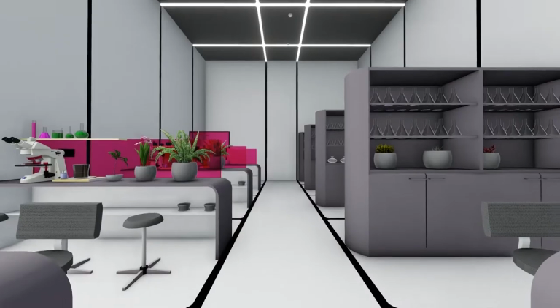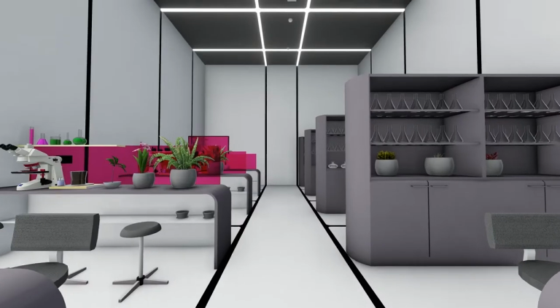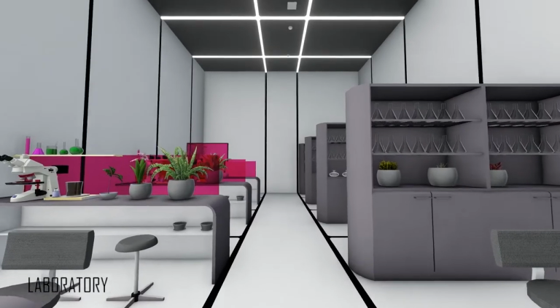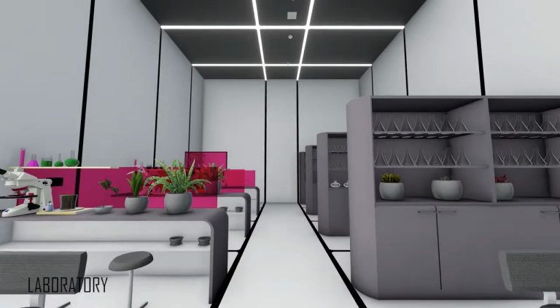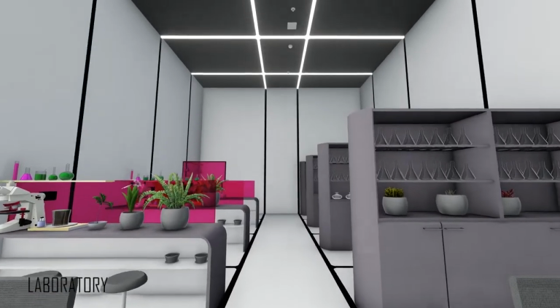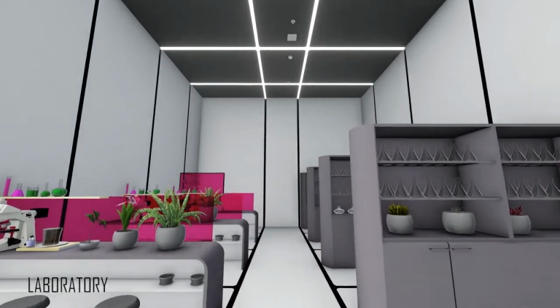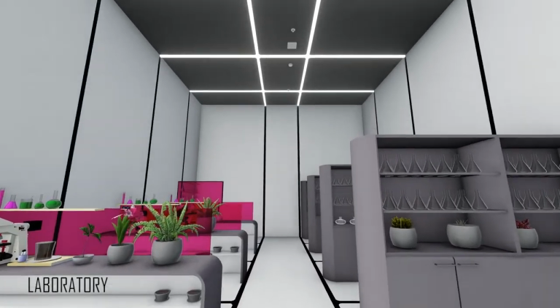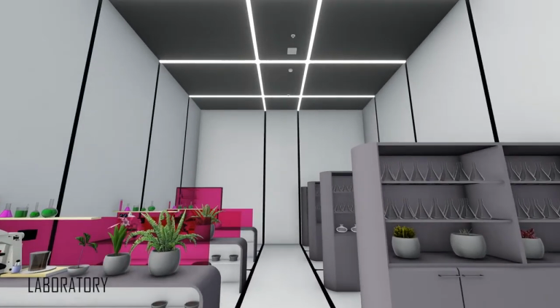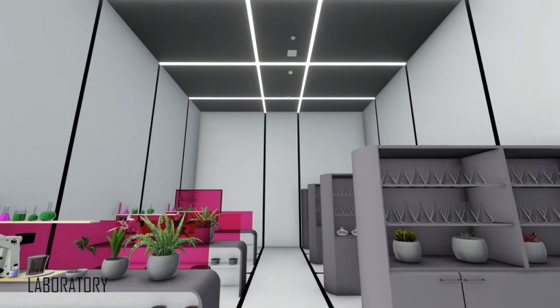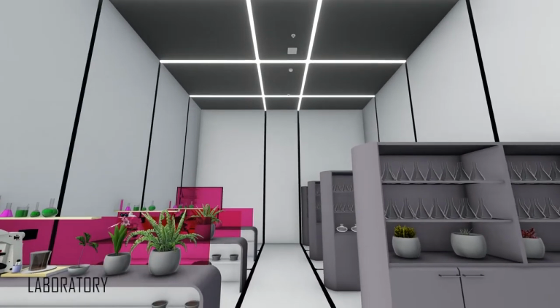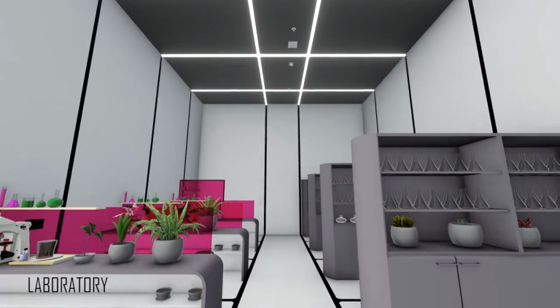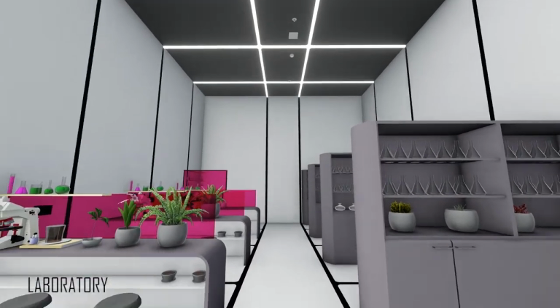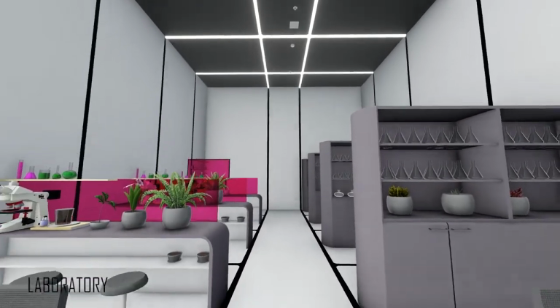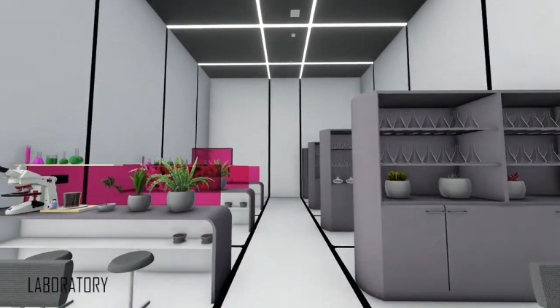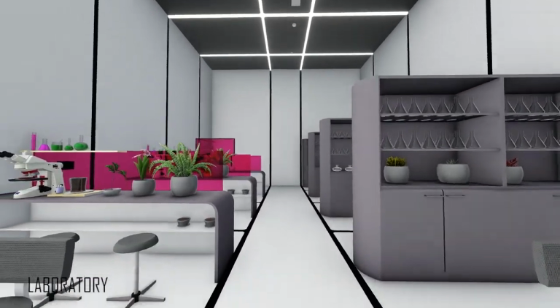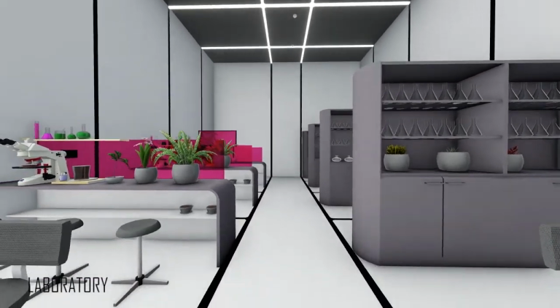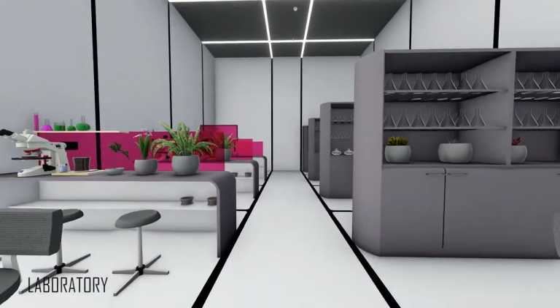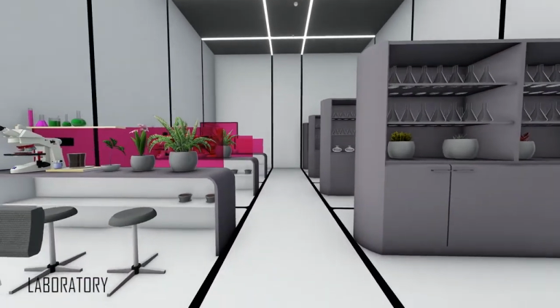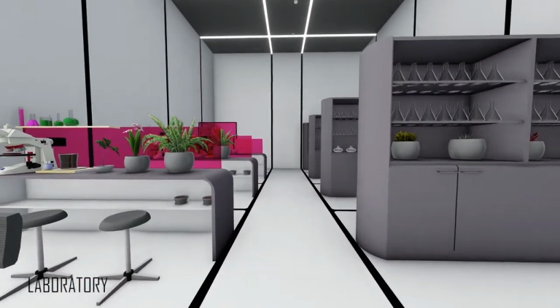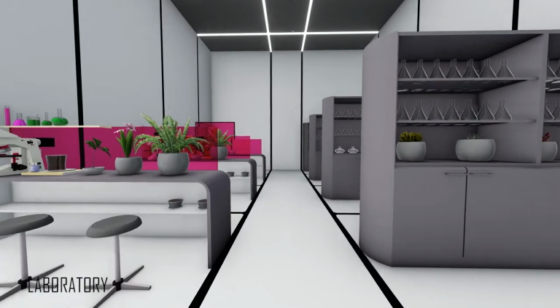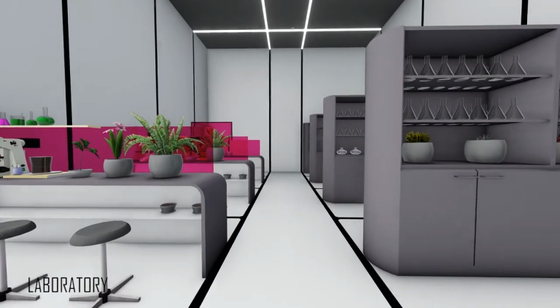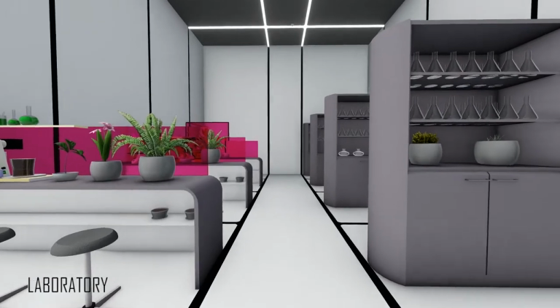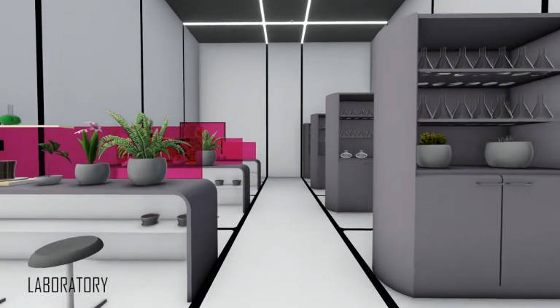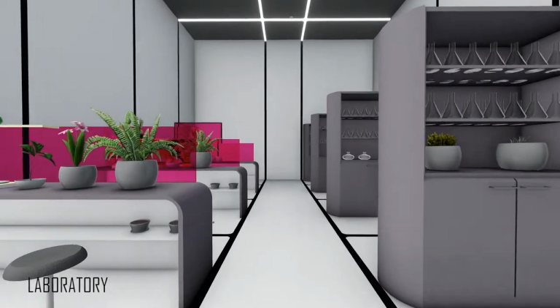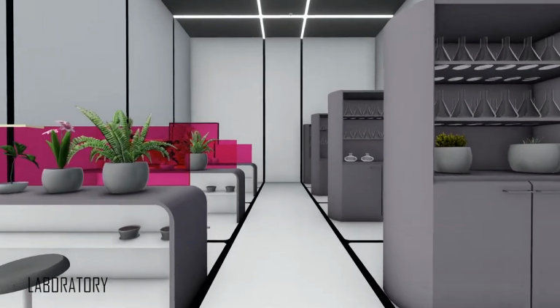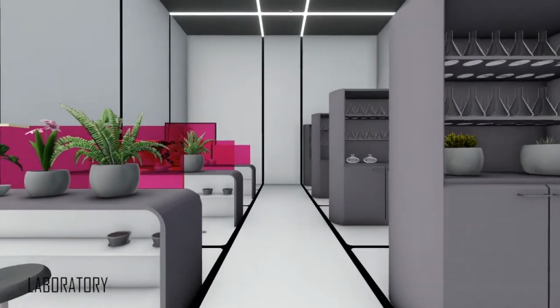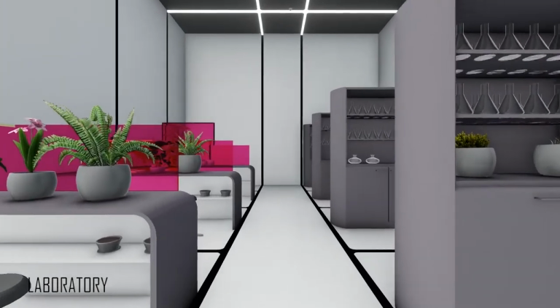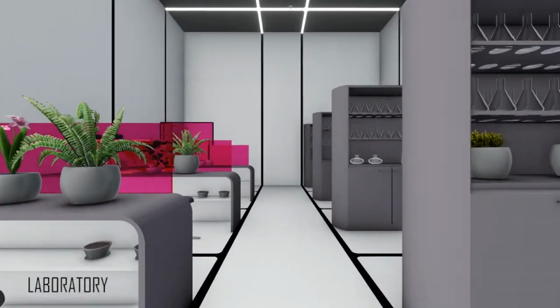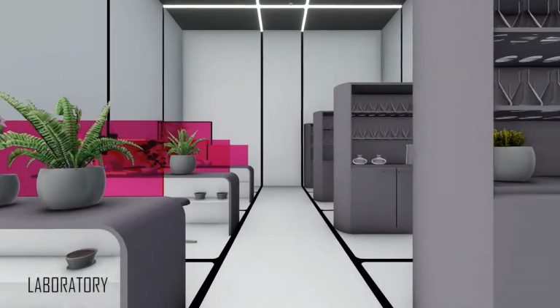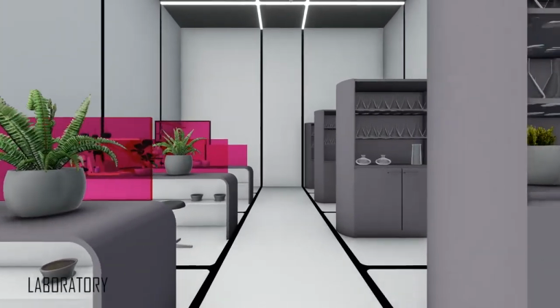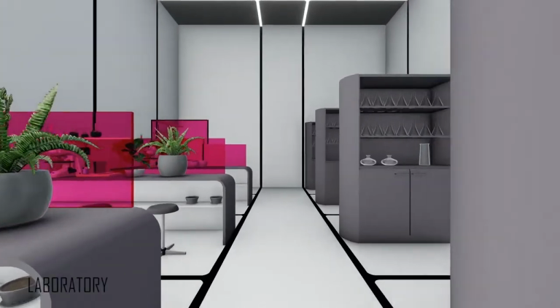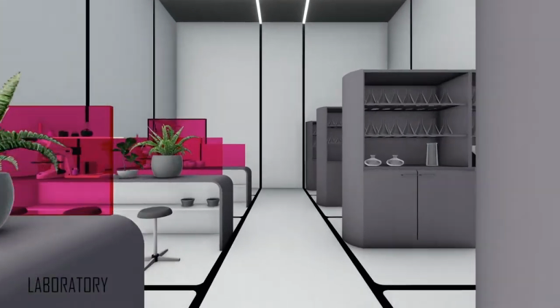In this laboratory, fast-growing seeds are being developed to measure soil fertility on other planets.